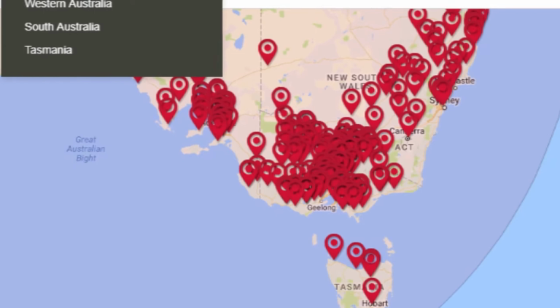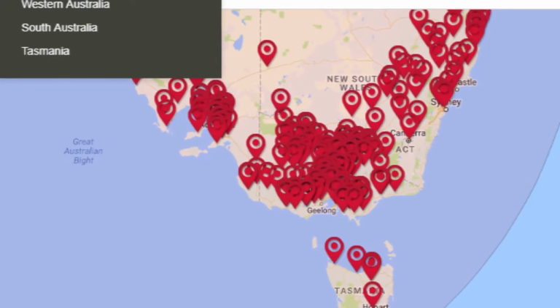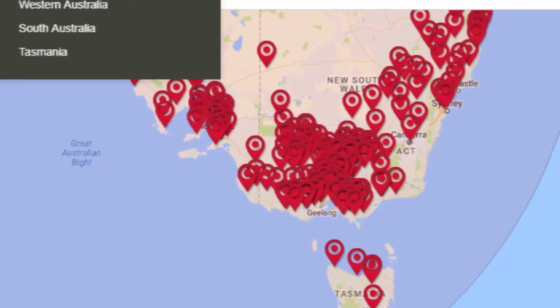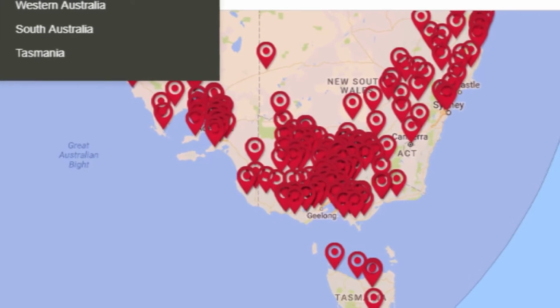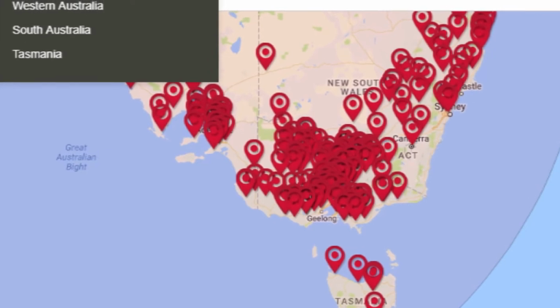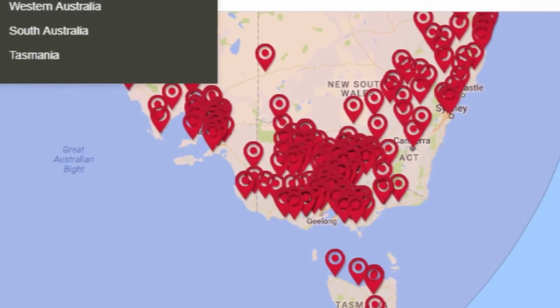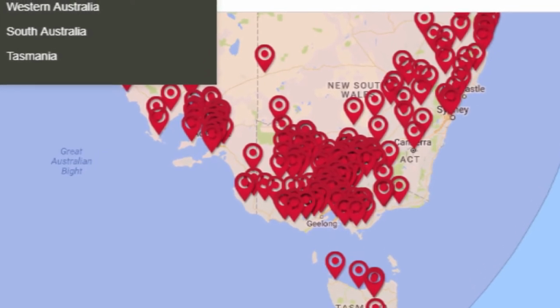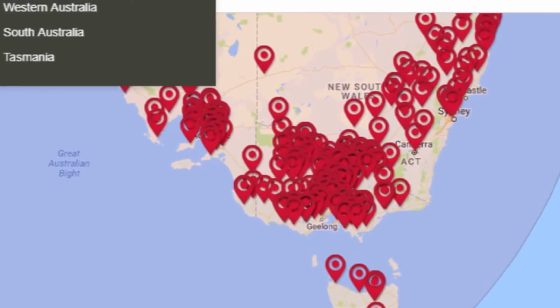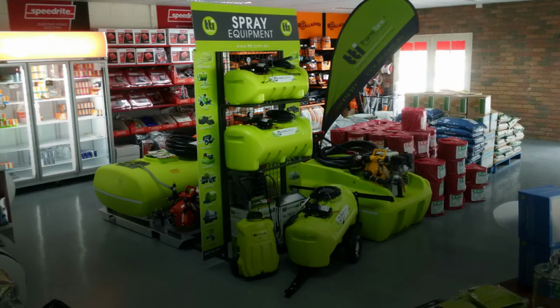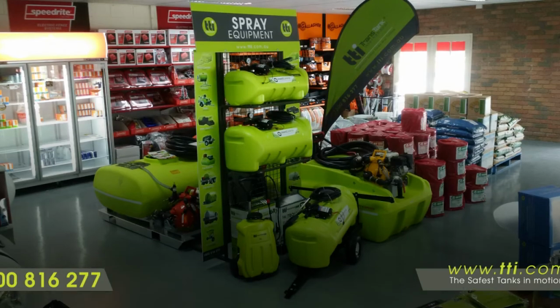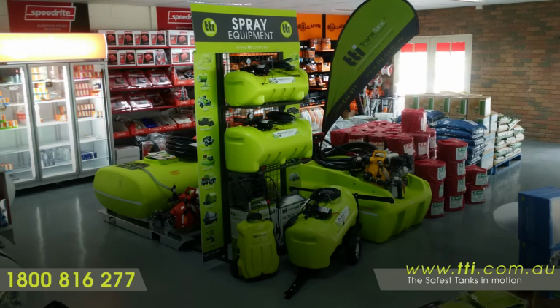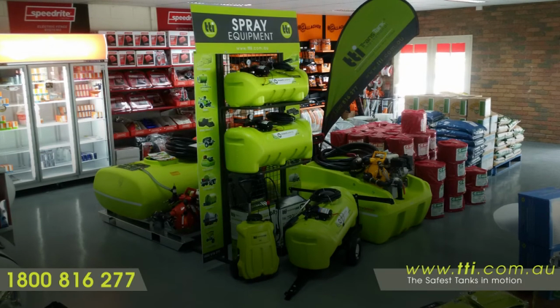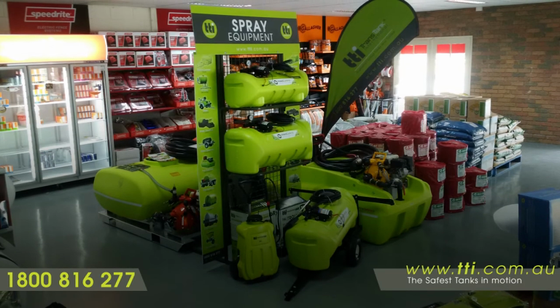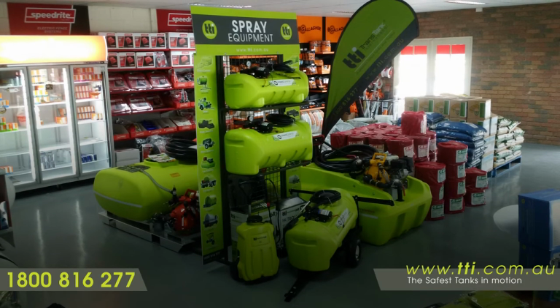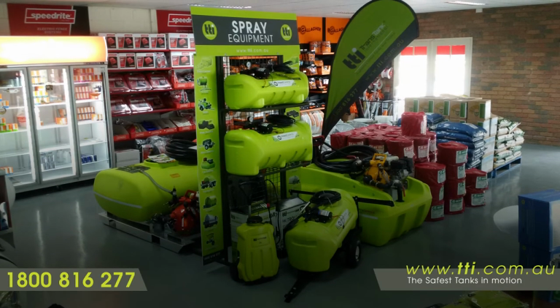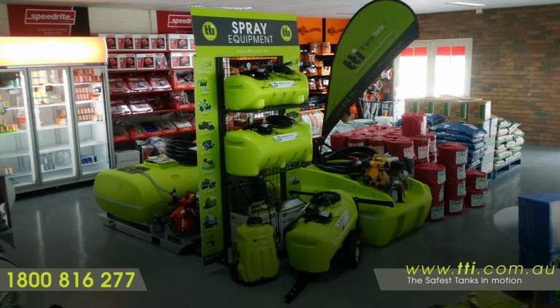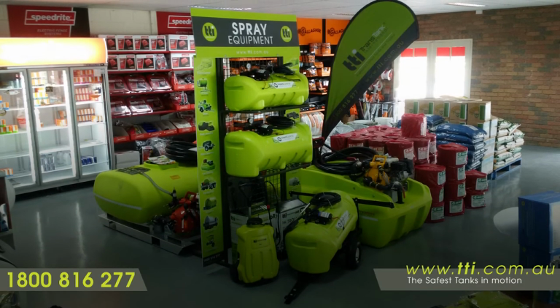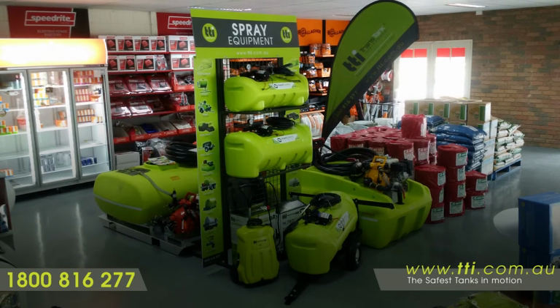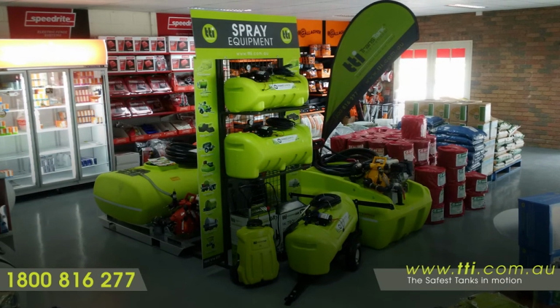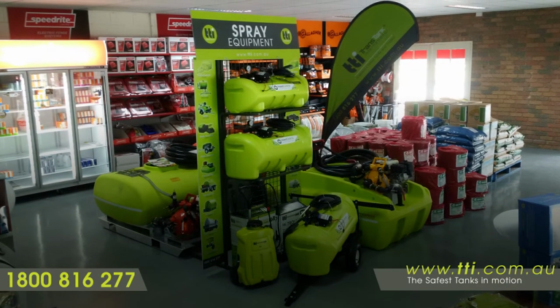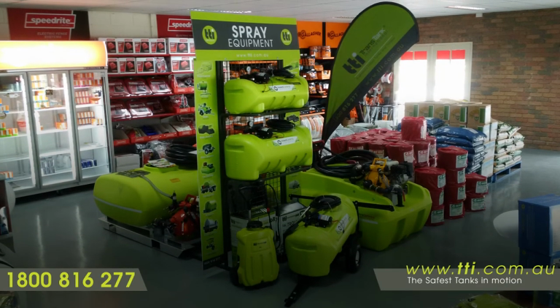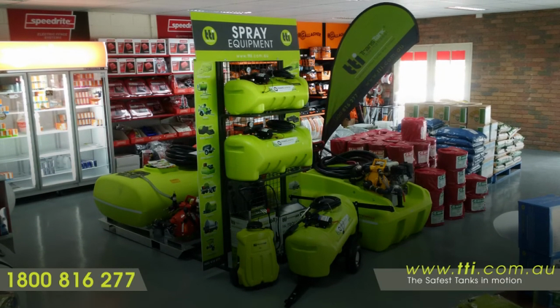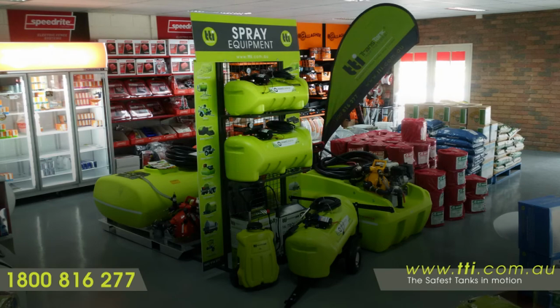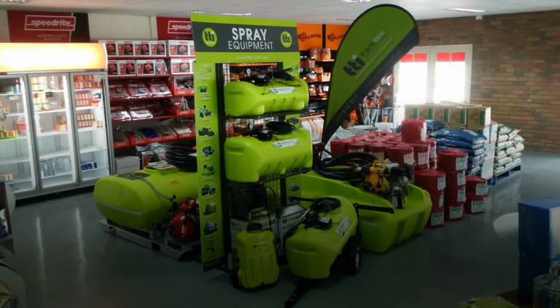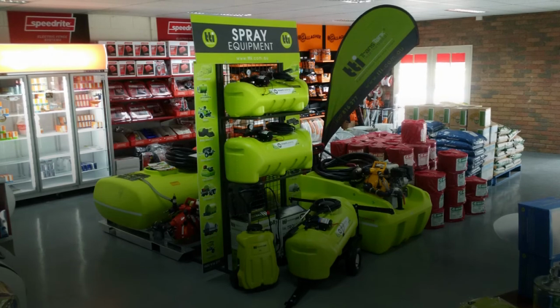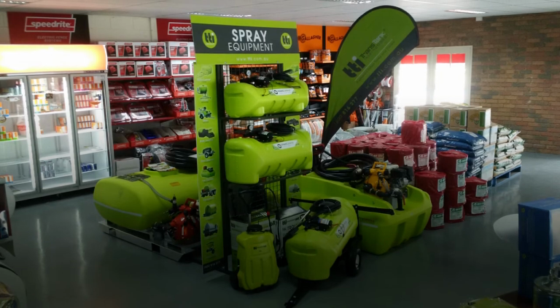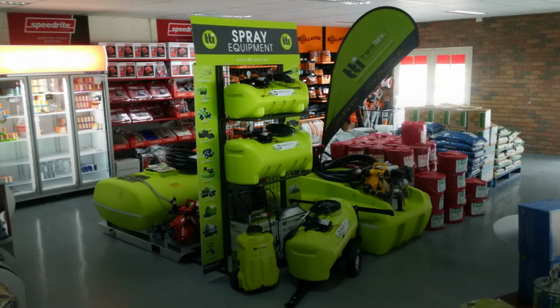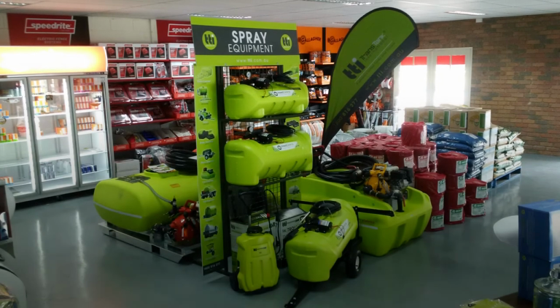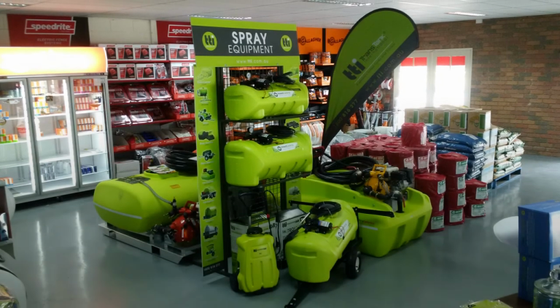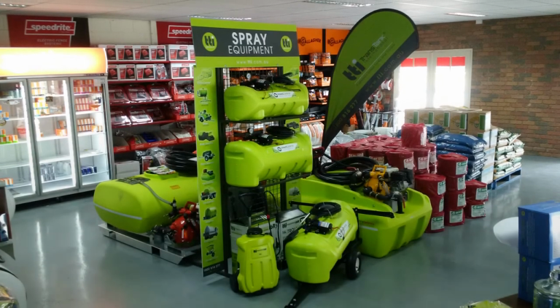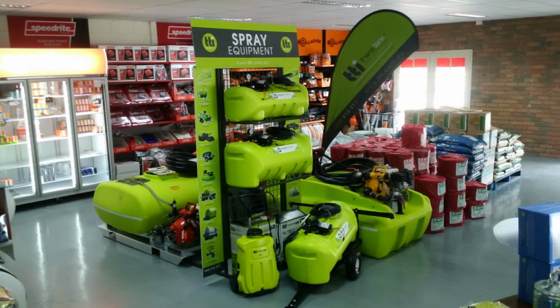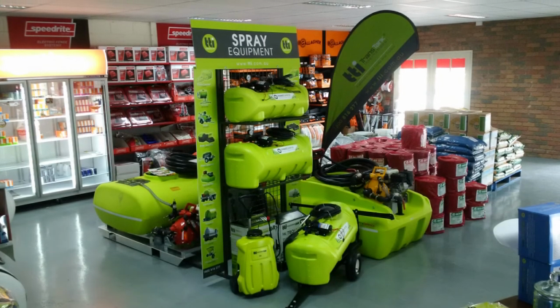Visit your nearest local Active Dealer today or call 1800 816 277 to find out more.